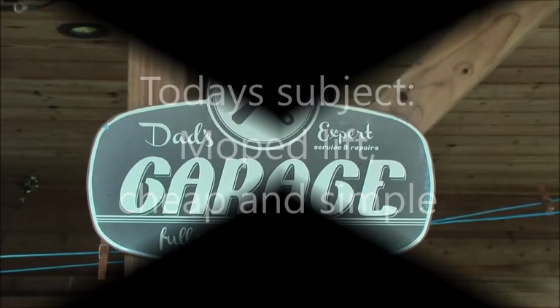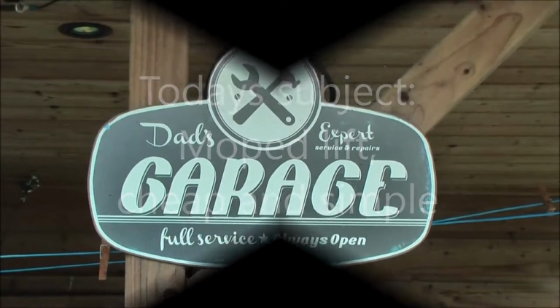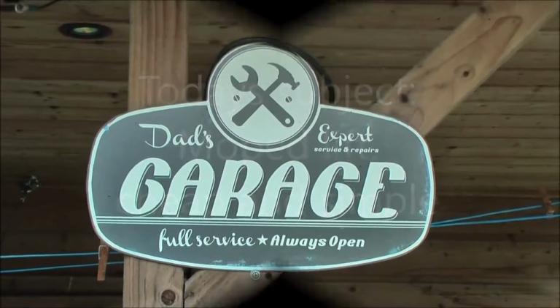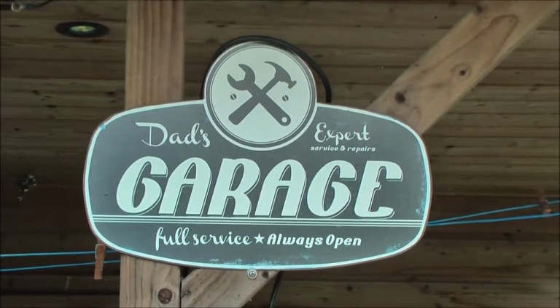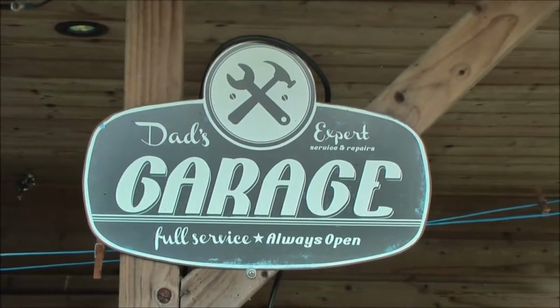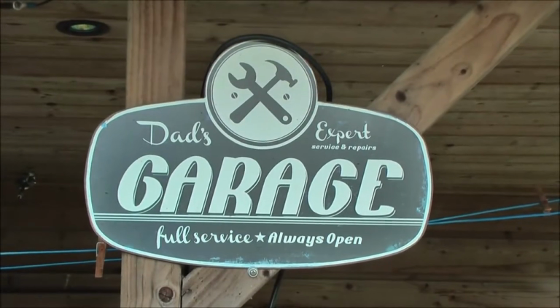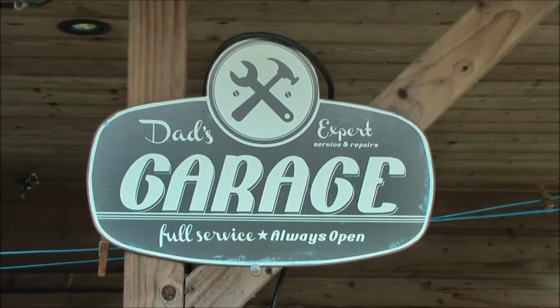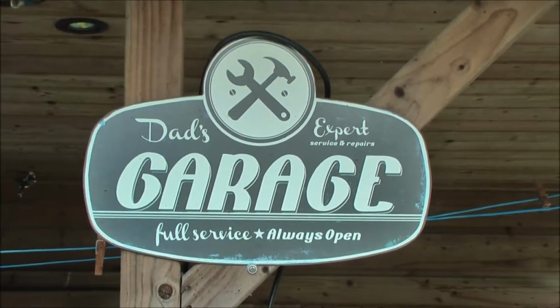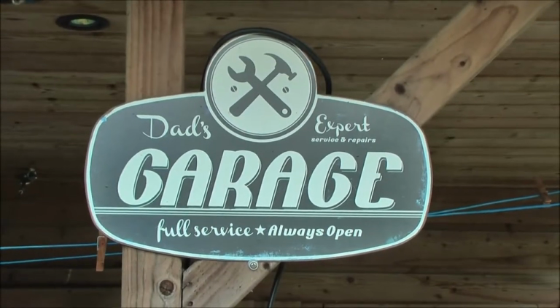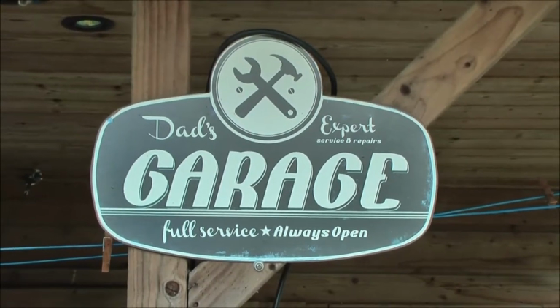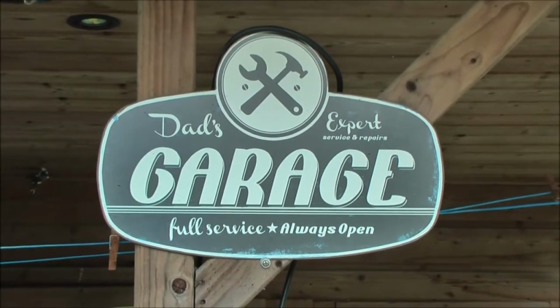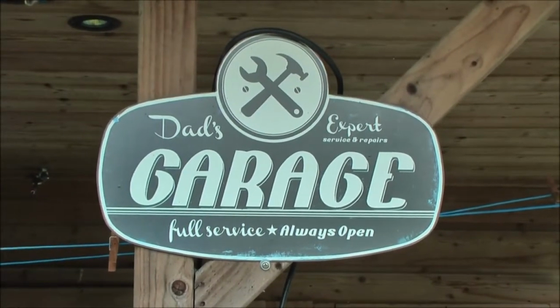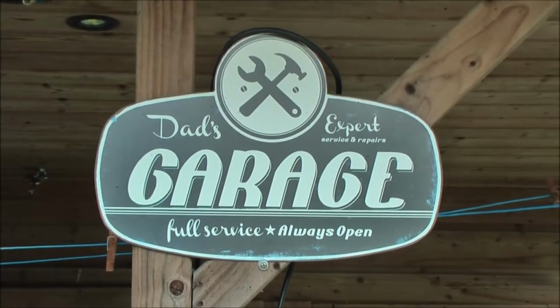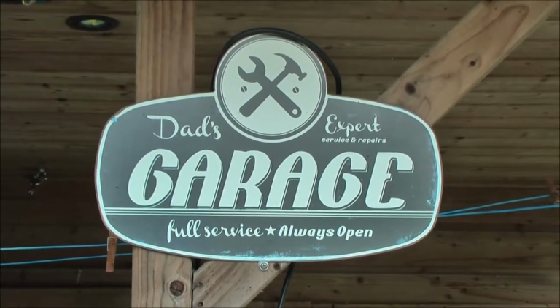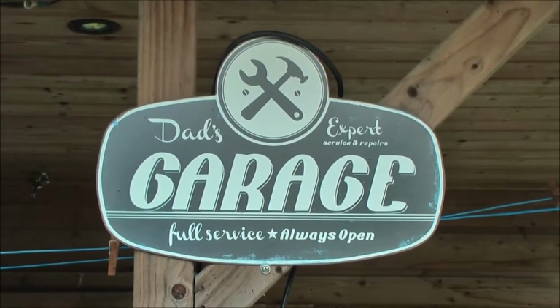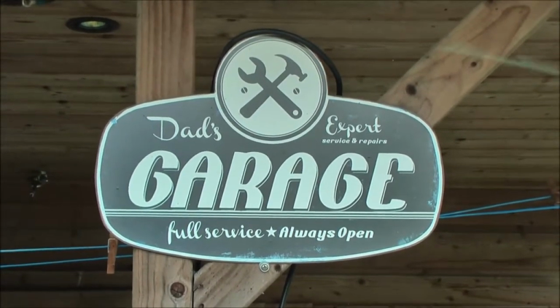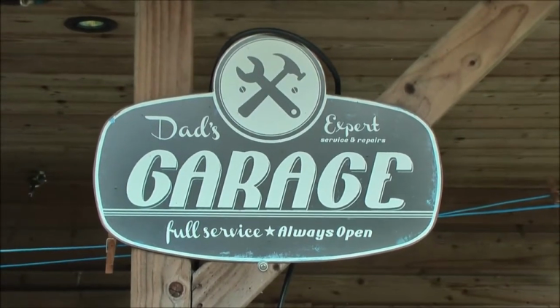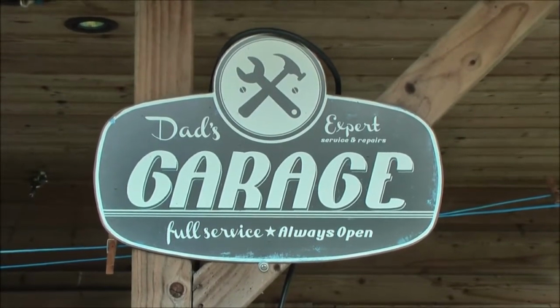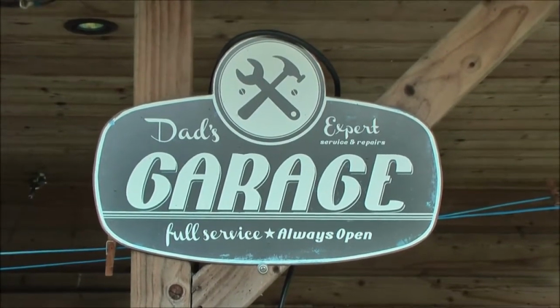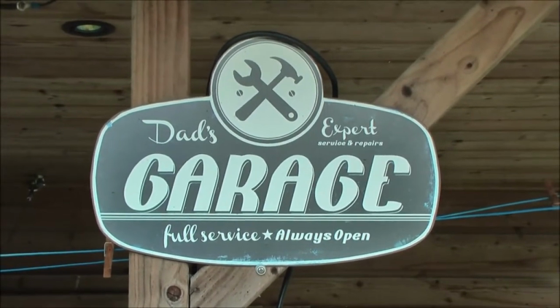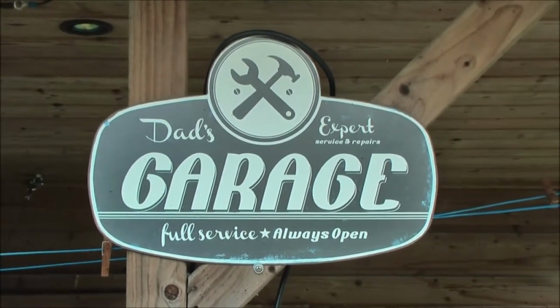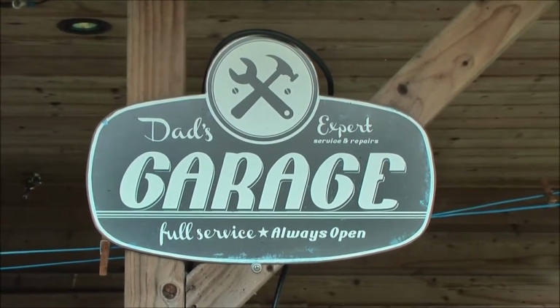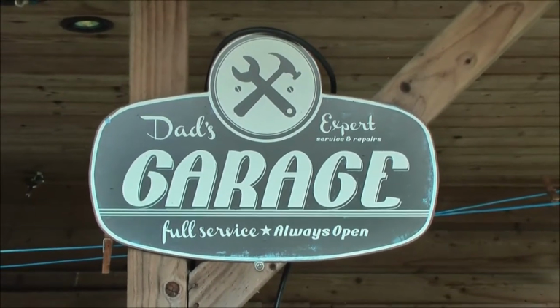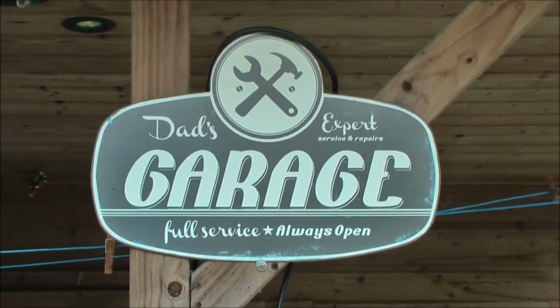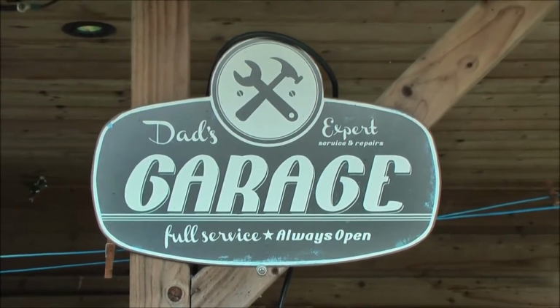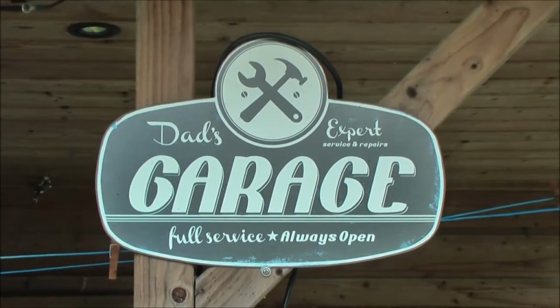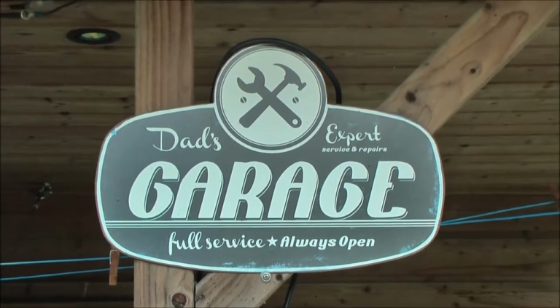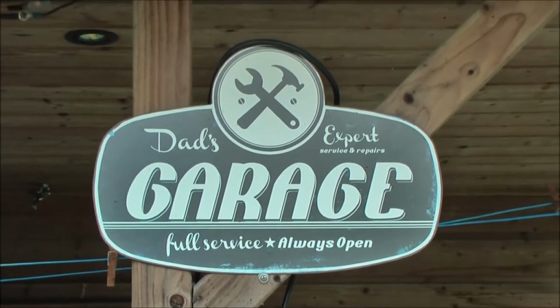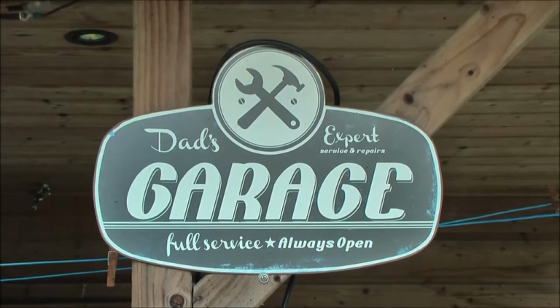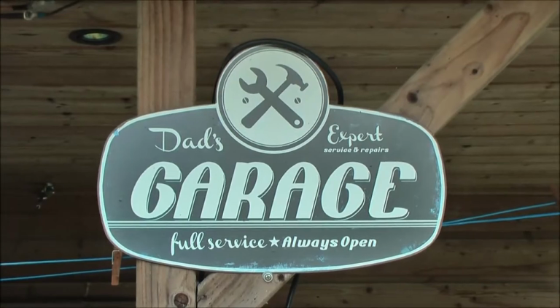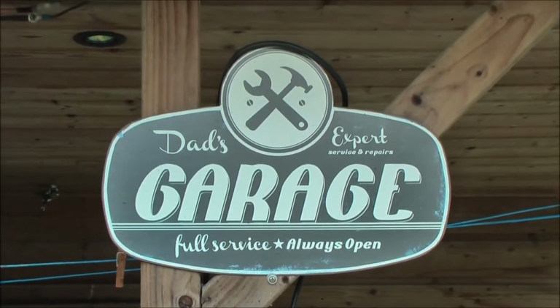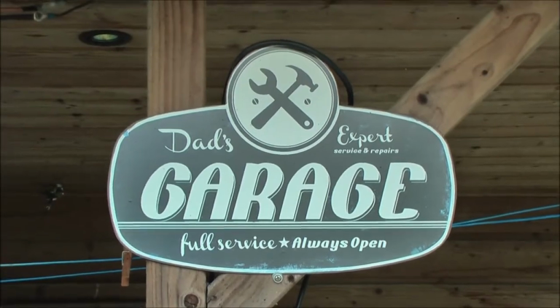This is Gerard's Garage, or Garage Girard.